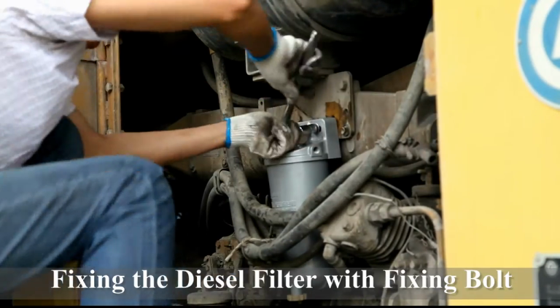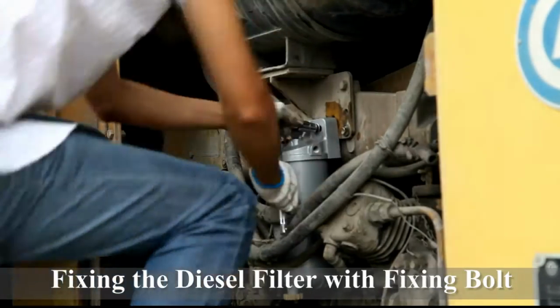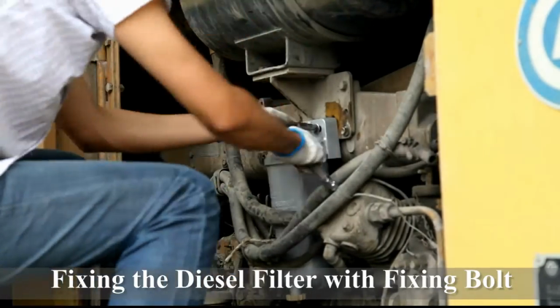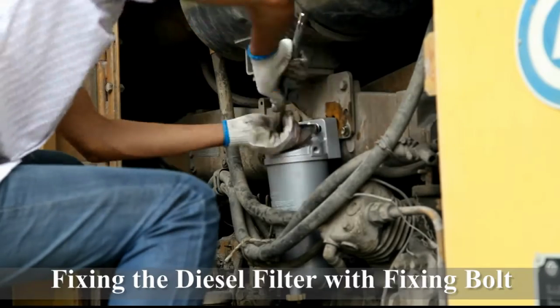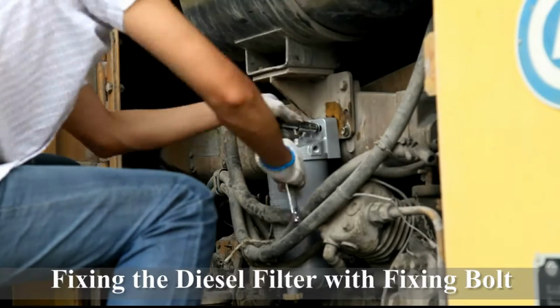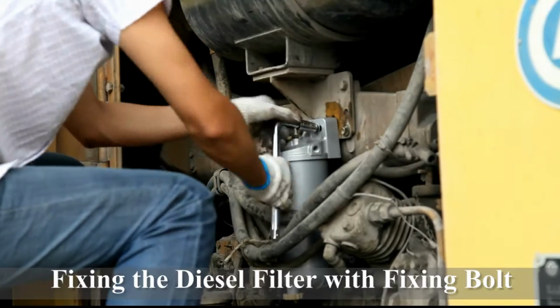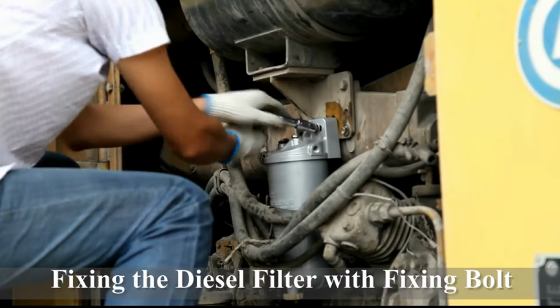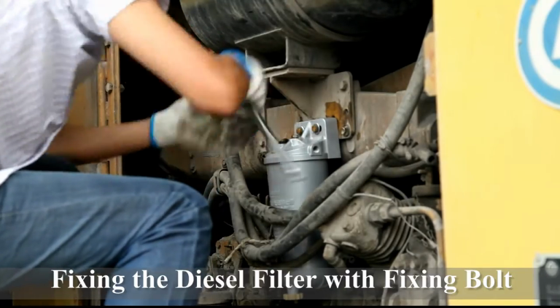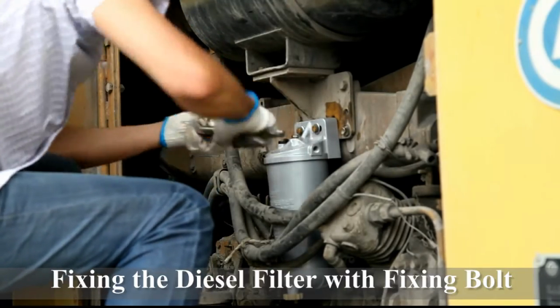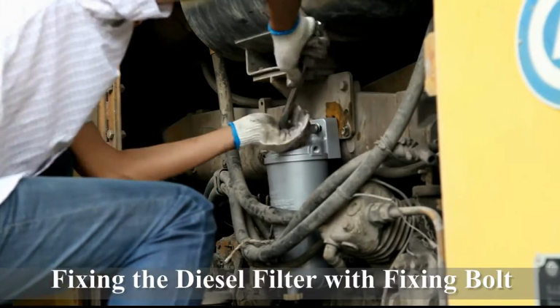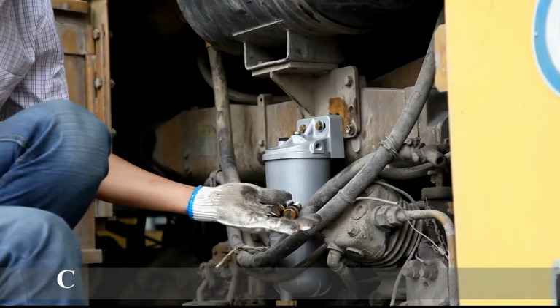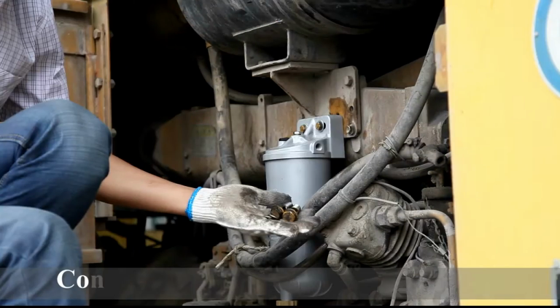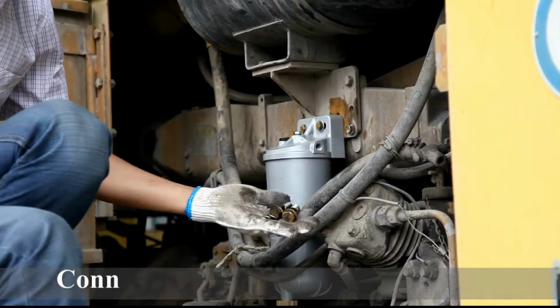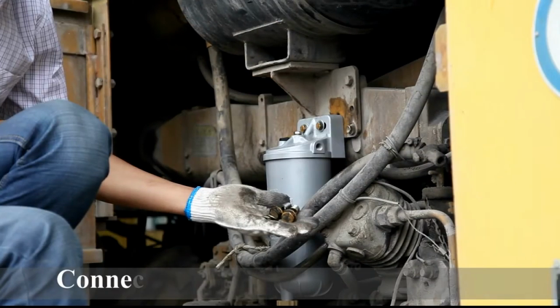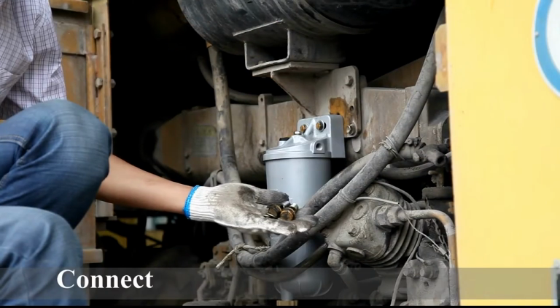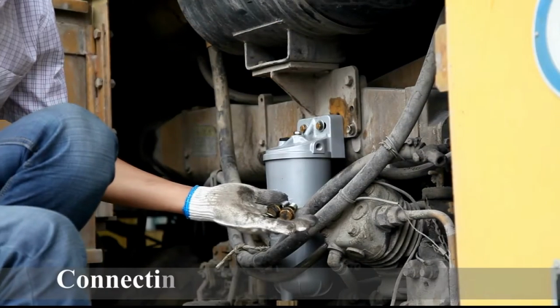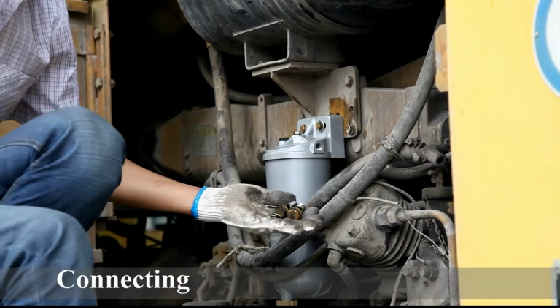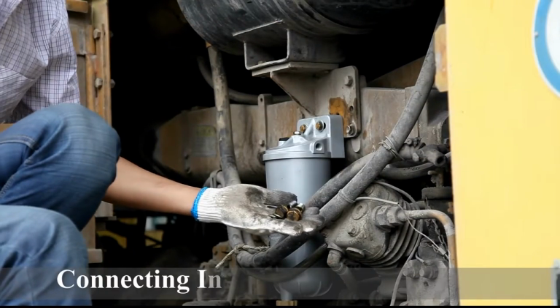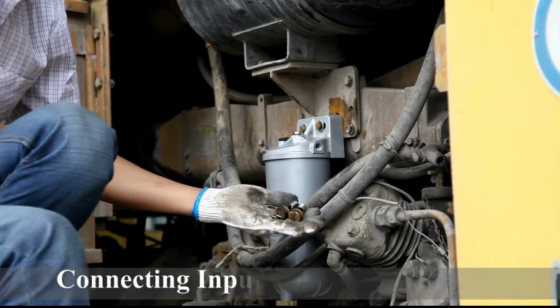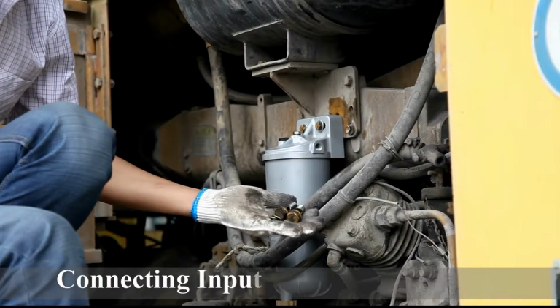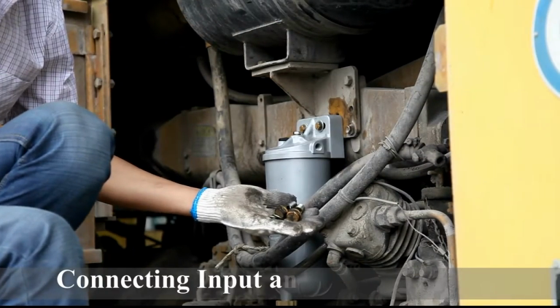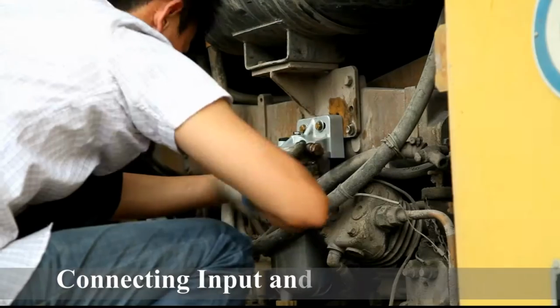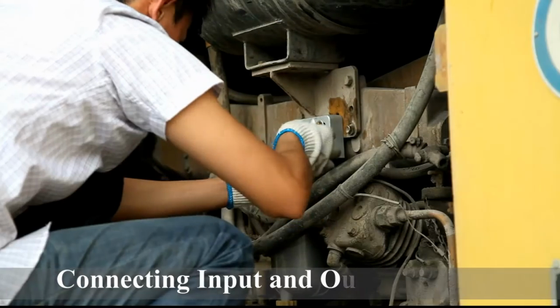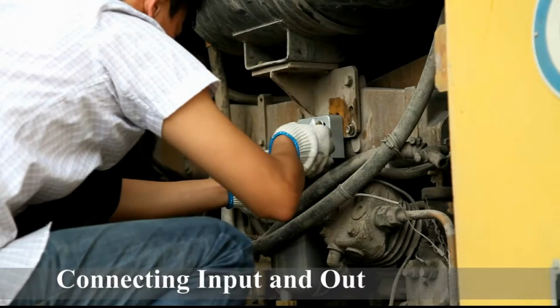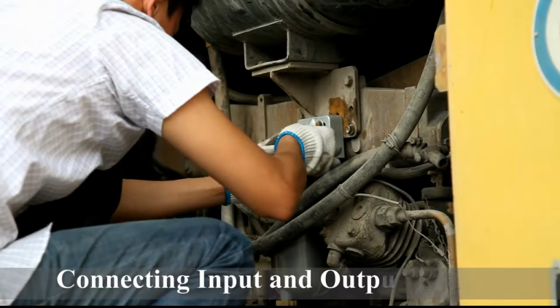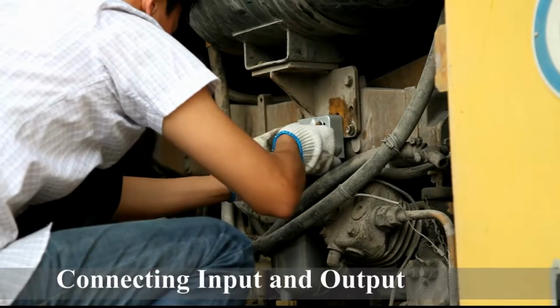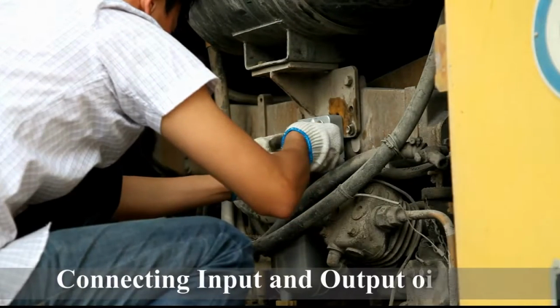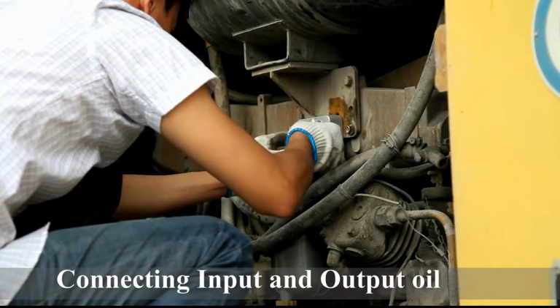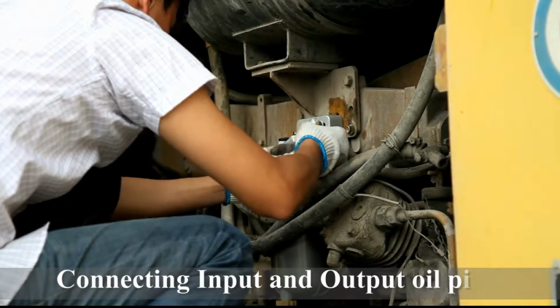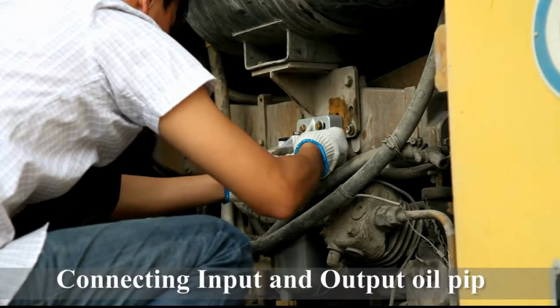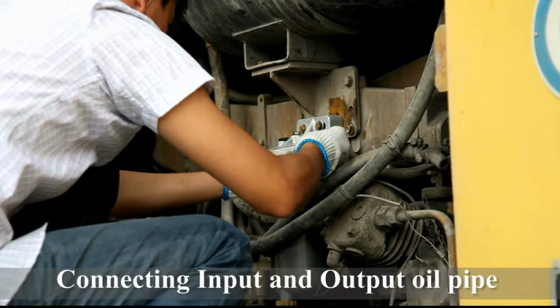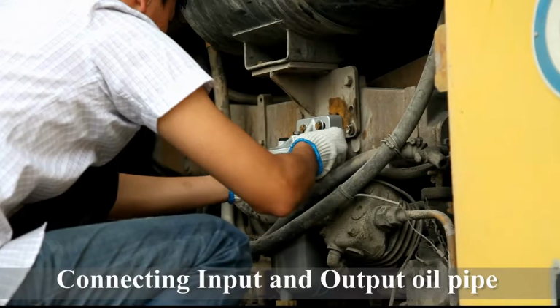Installing the diesel oil filter with fixing bolt. Connecting input and output oil pipe with hollow bolt and articulated joint.